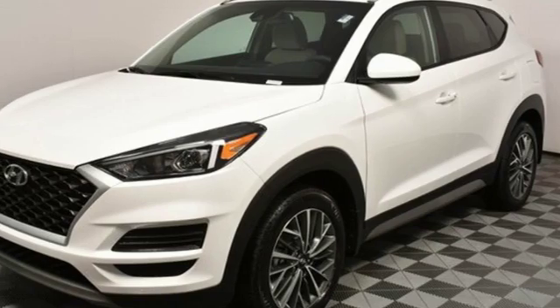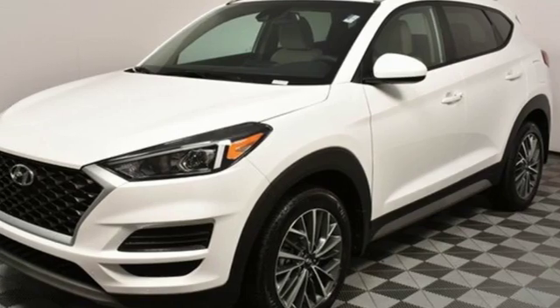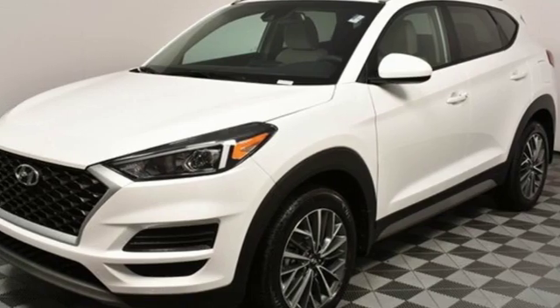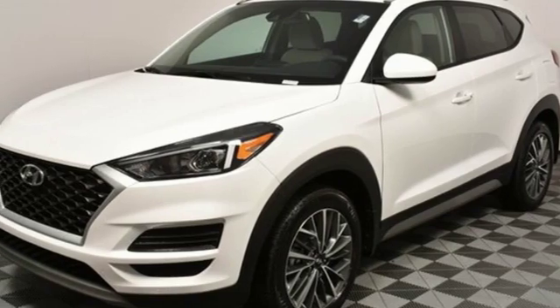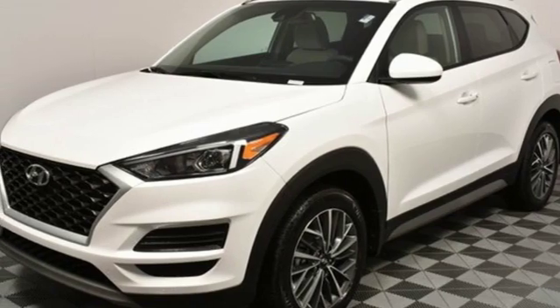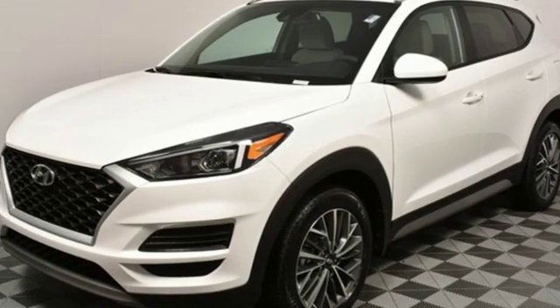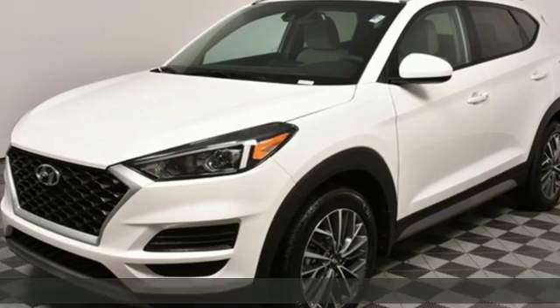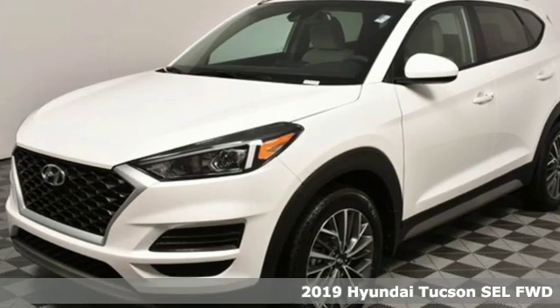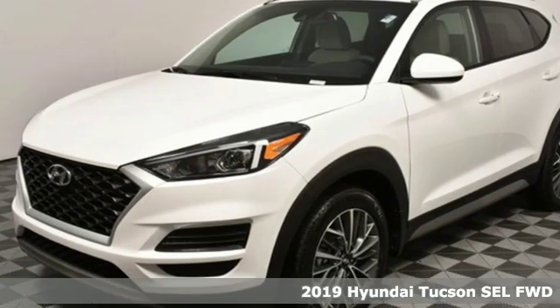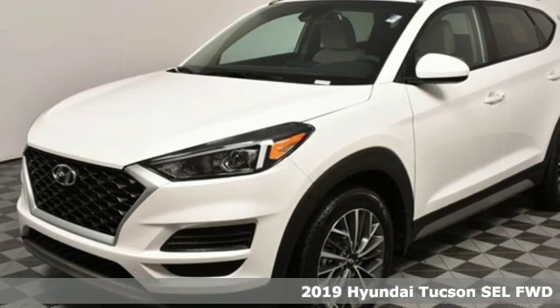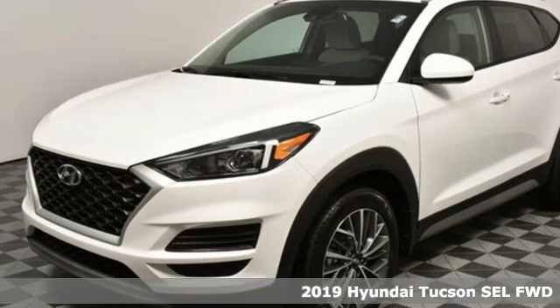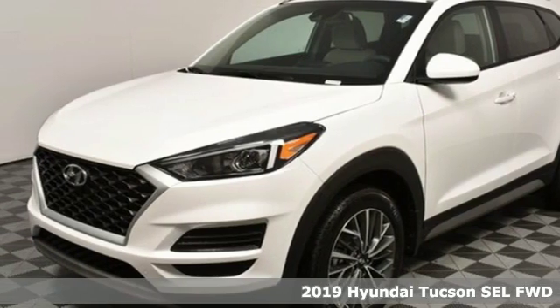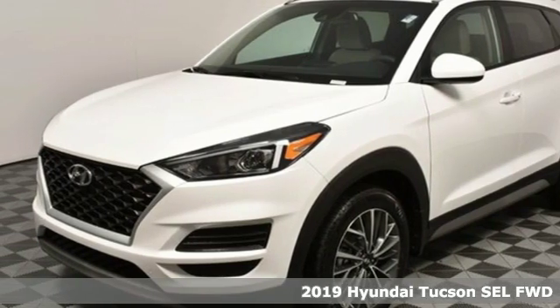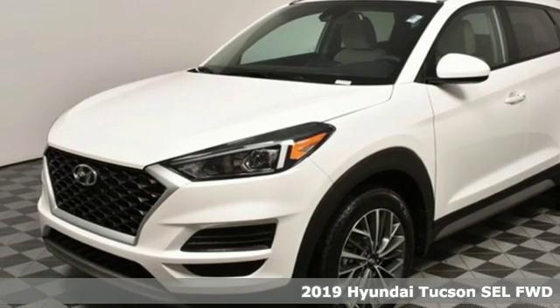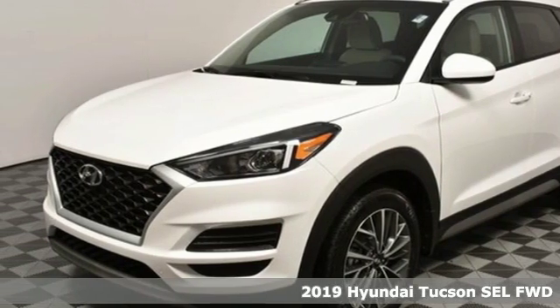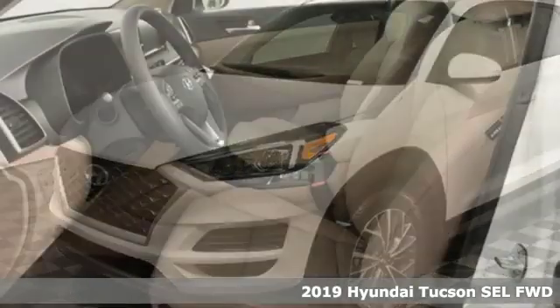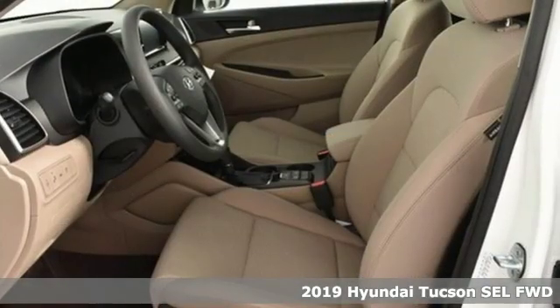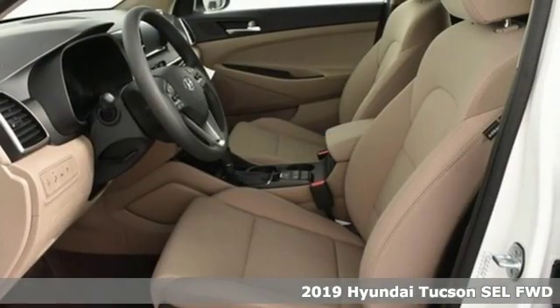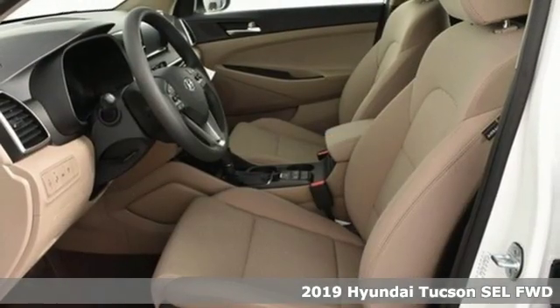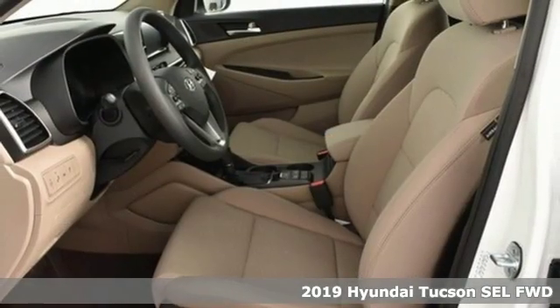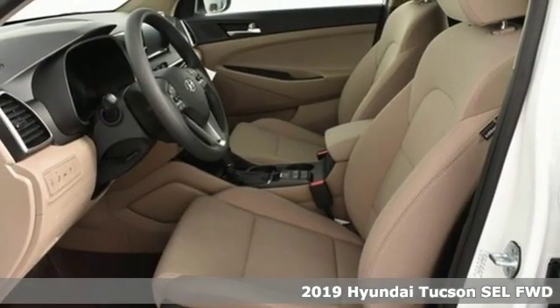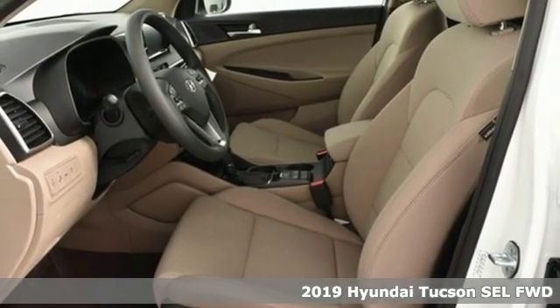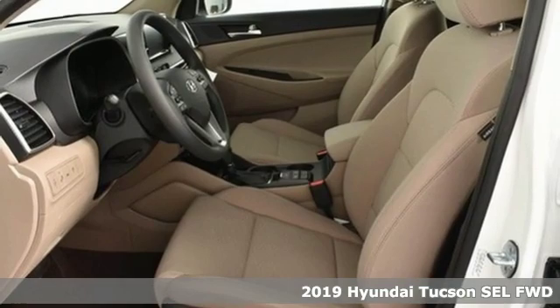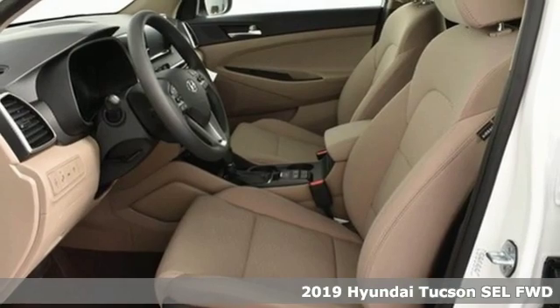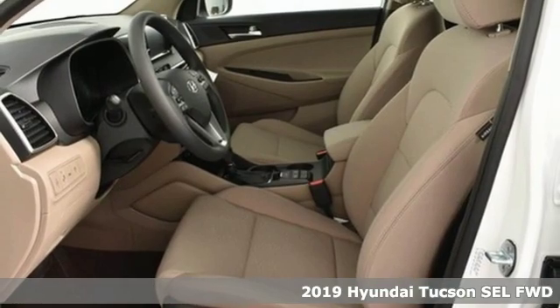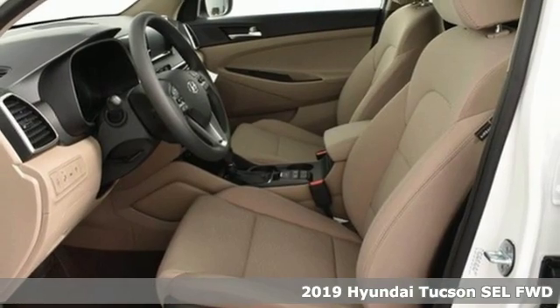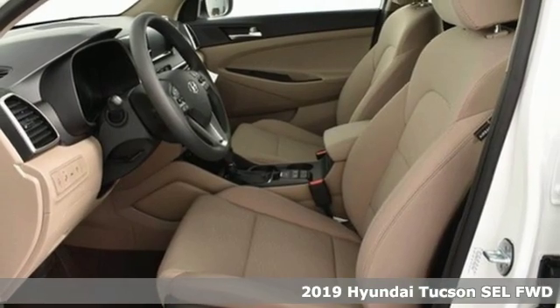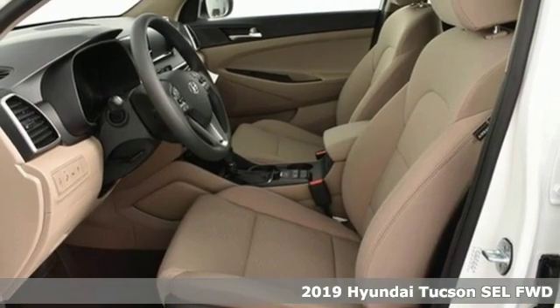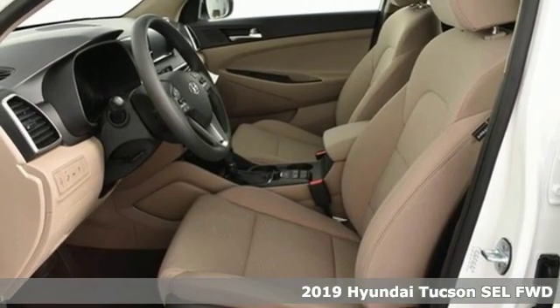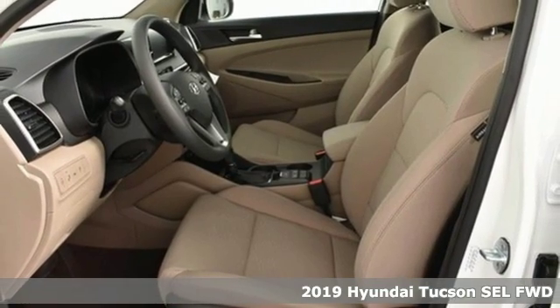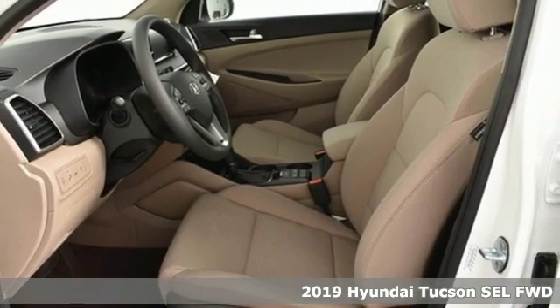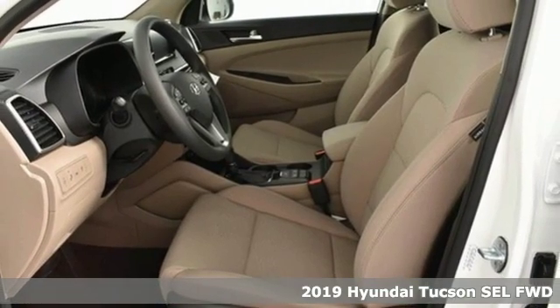Here's a new 2019 Hyundai Tucson. Challenging convention to find a better way — it's the Hyundai way.